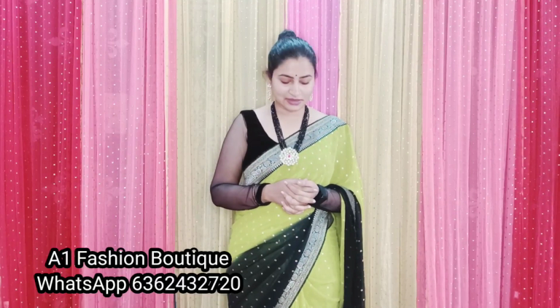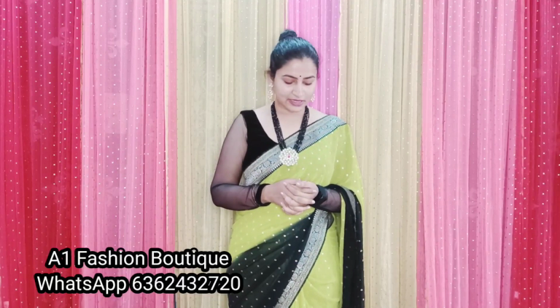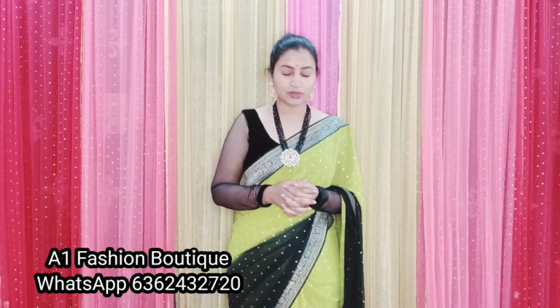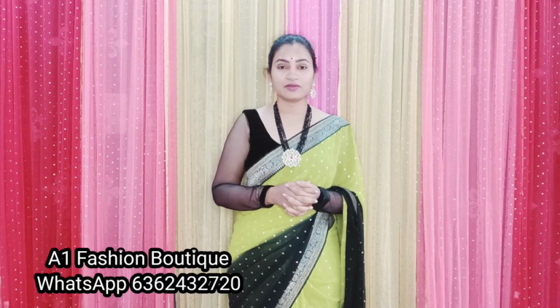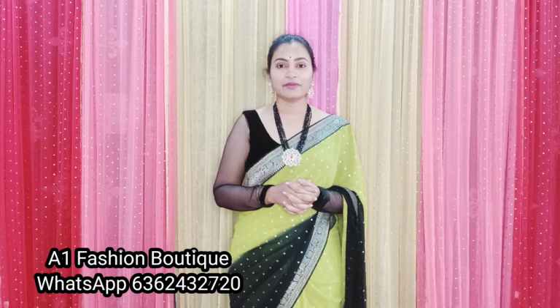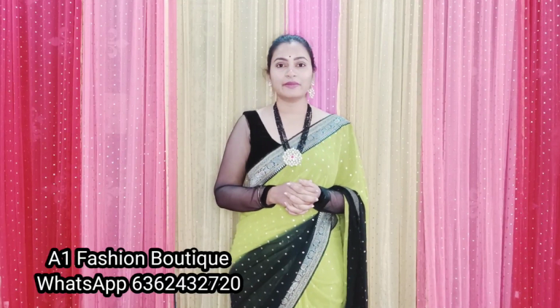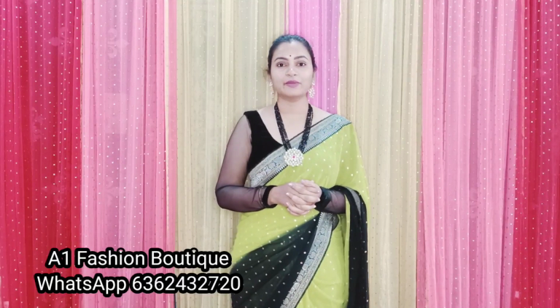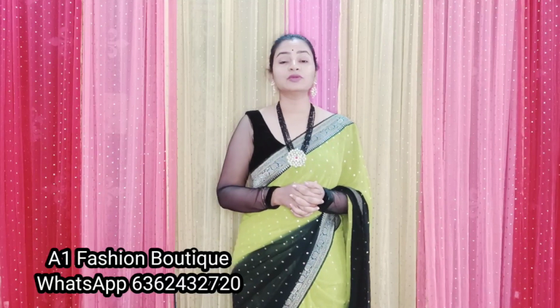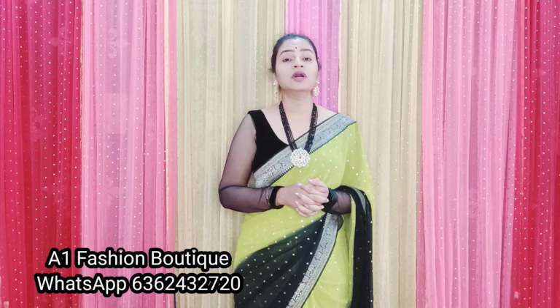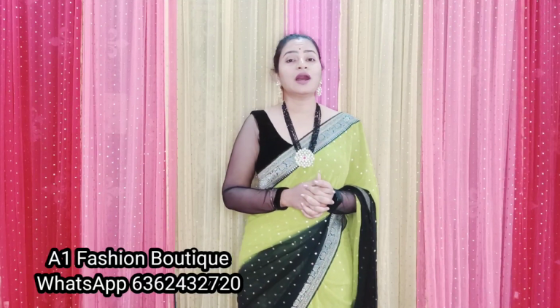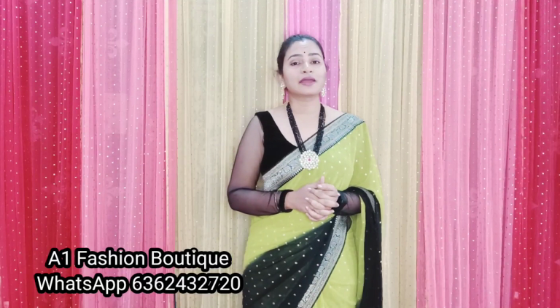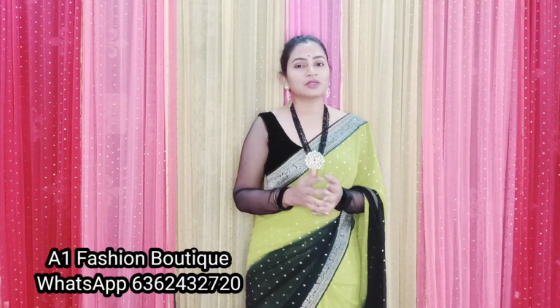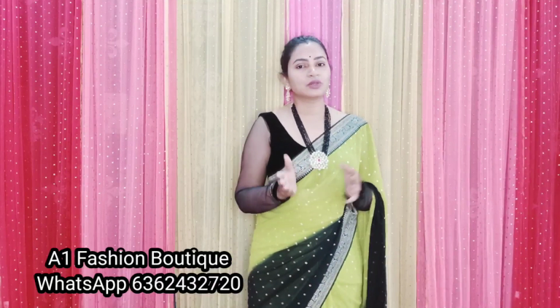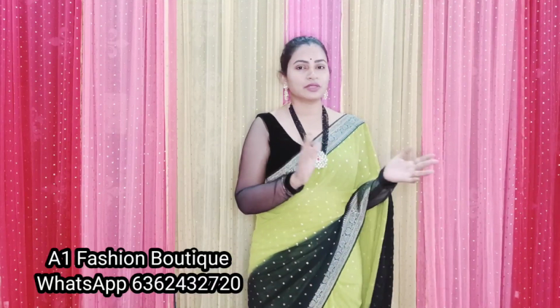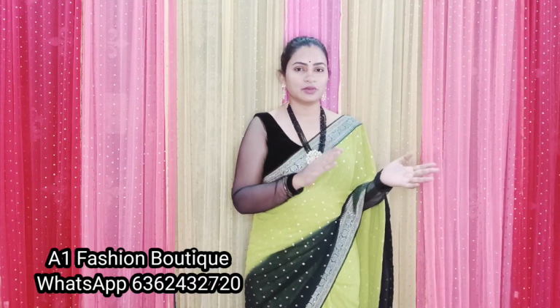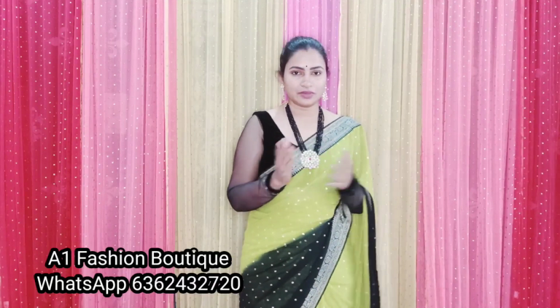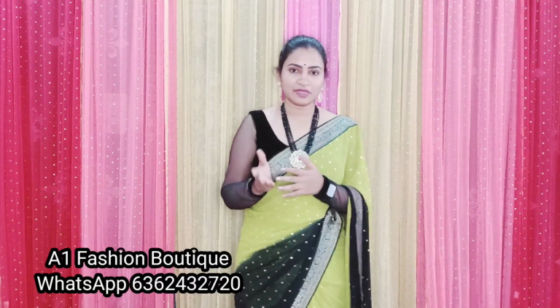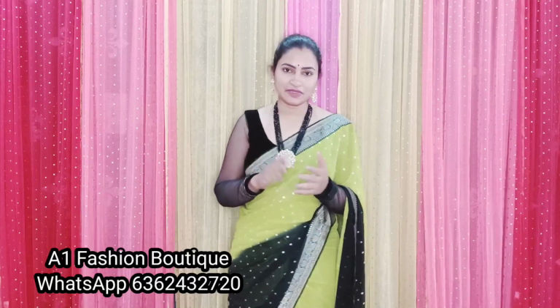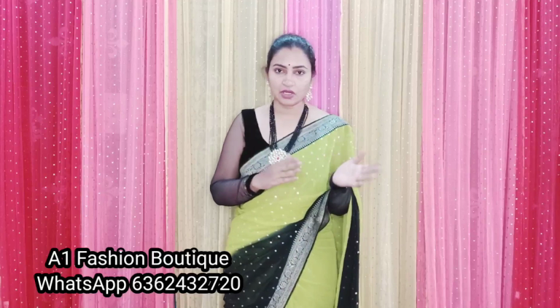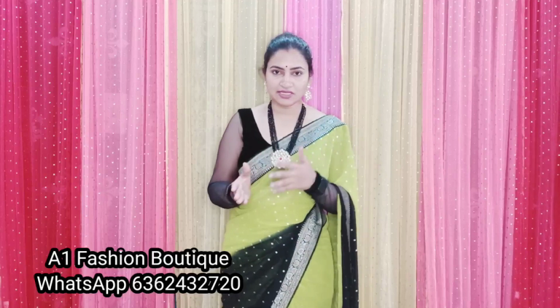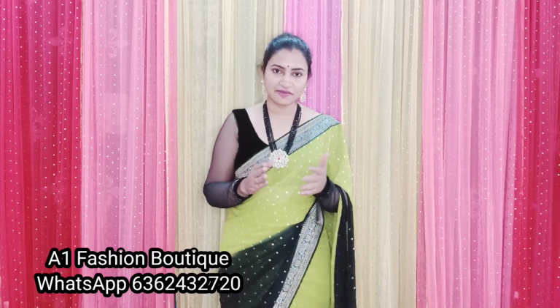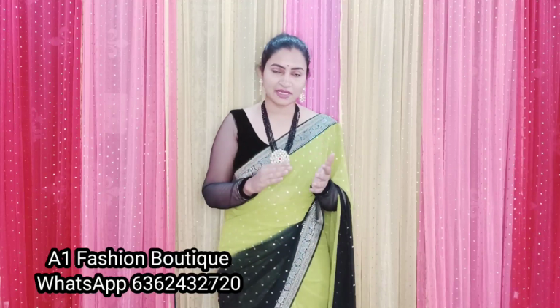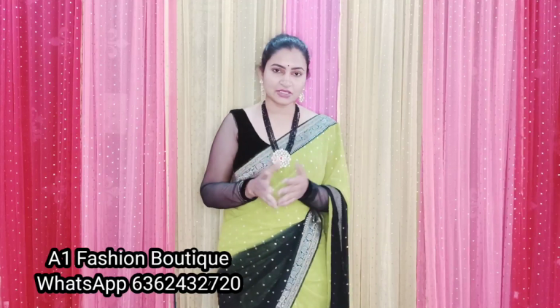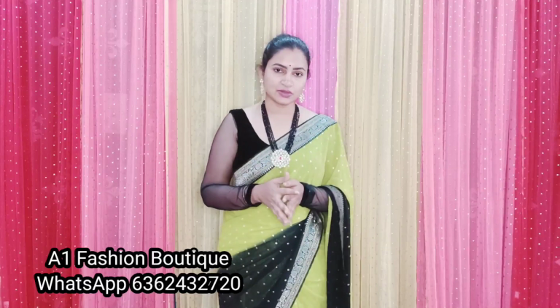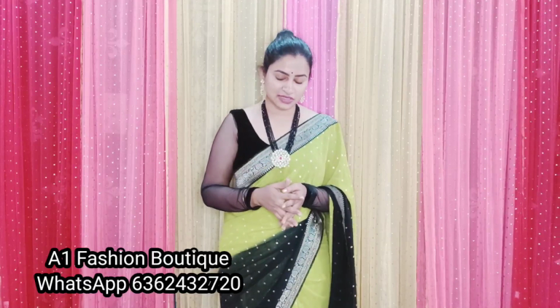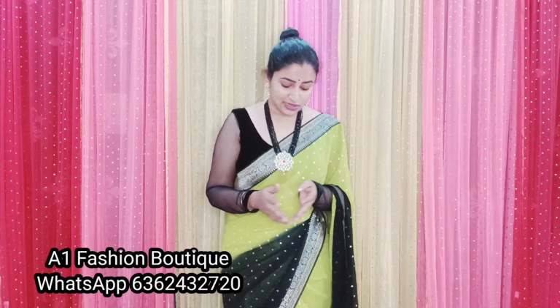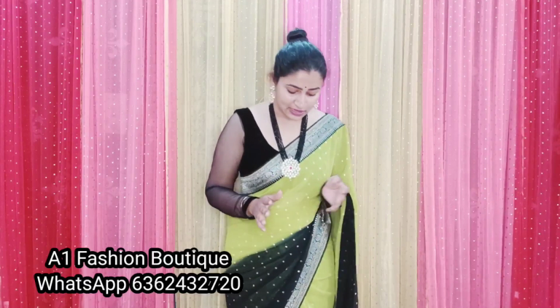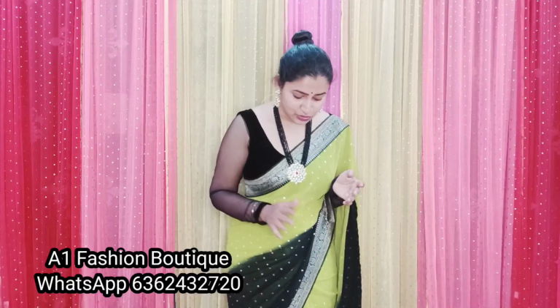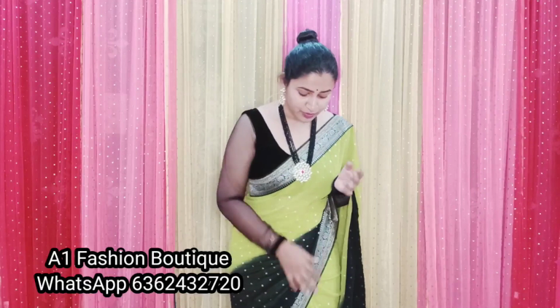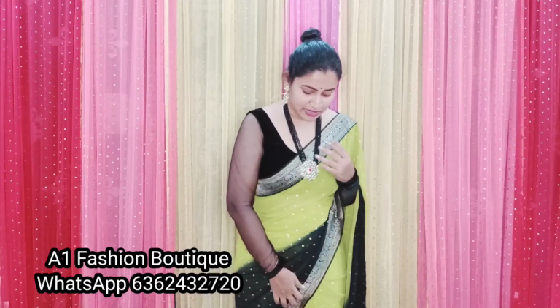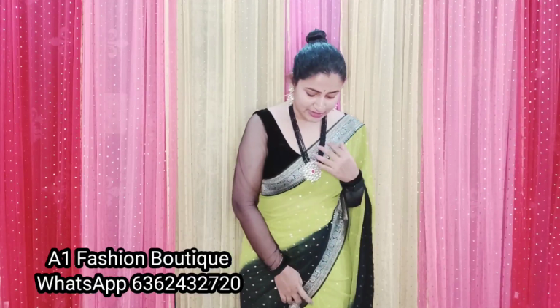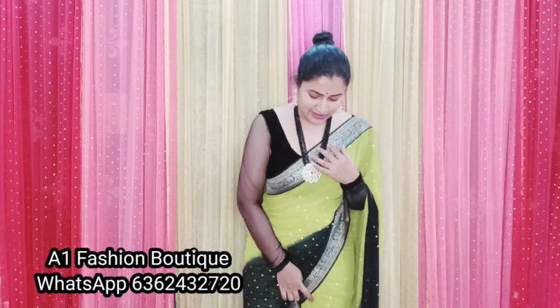You can also see it in navy. It's really tough sarees.